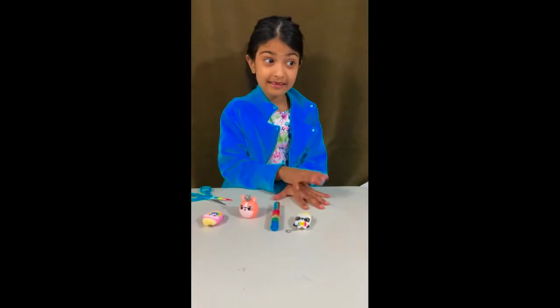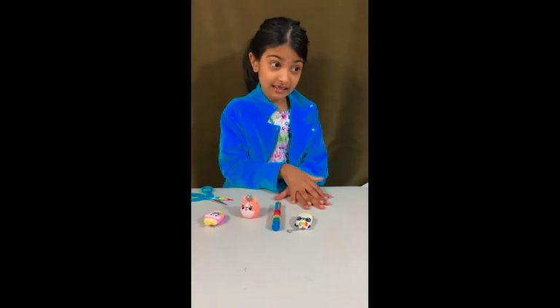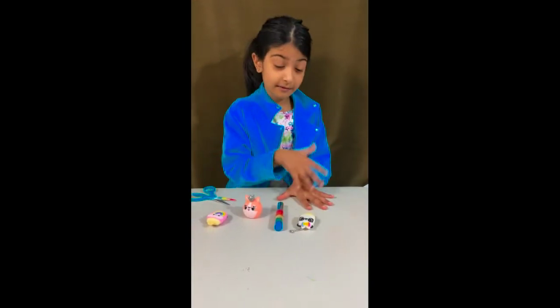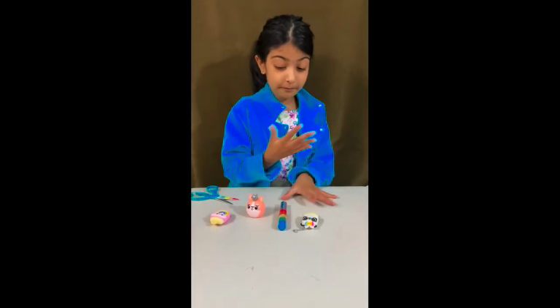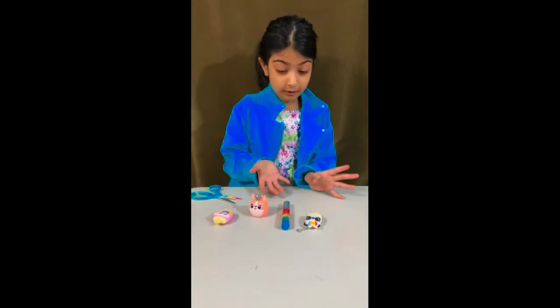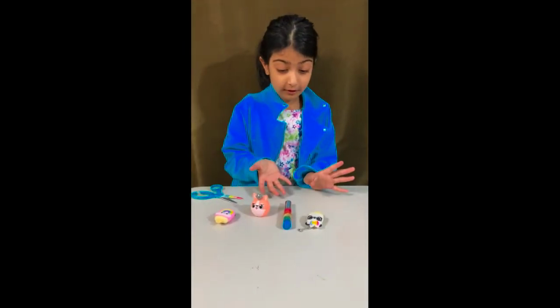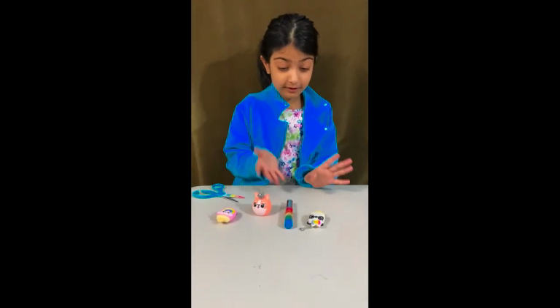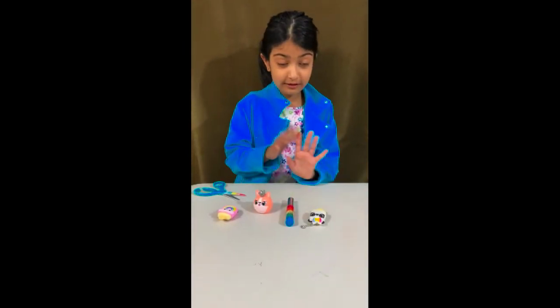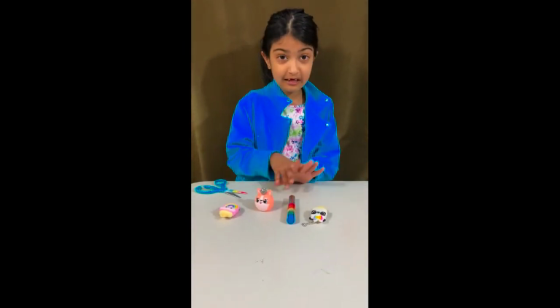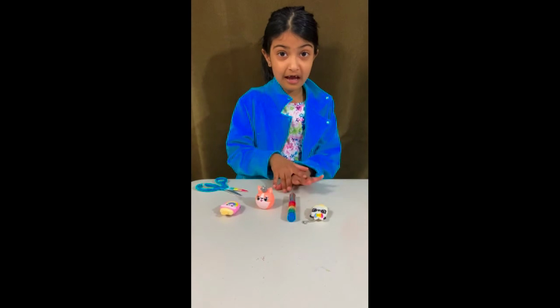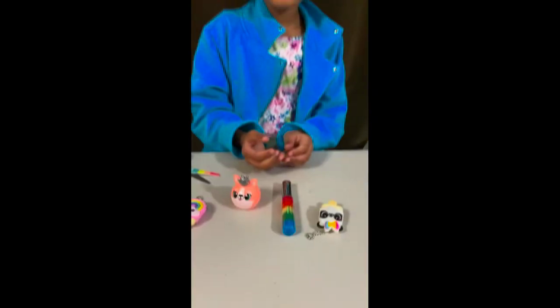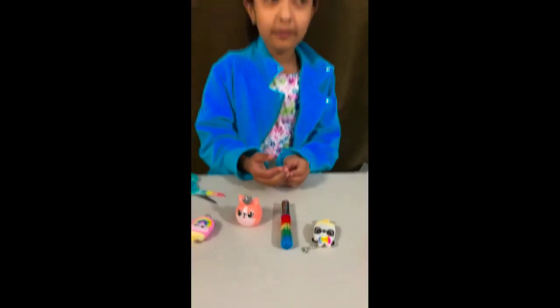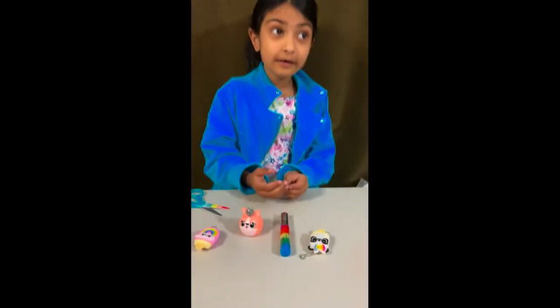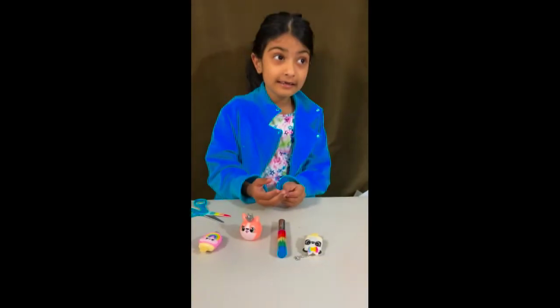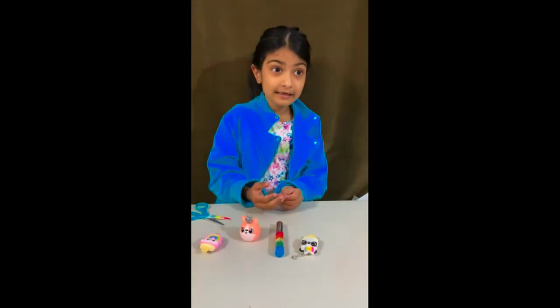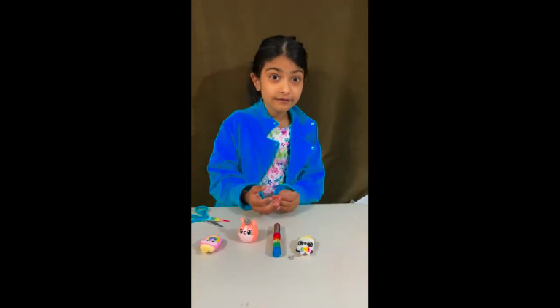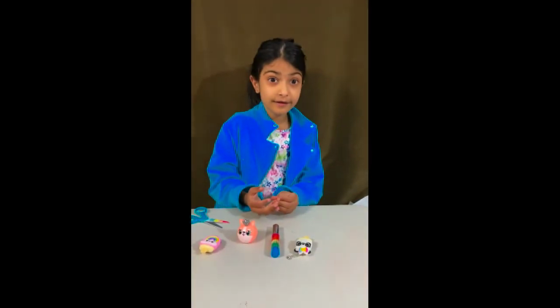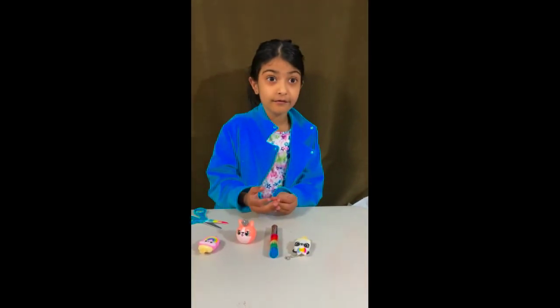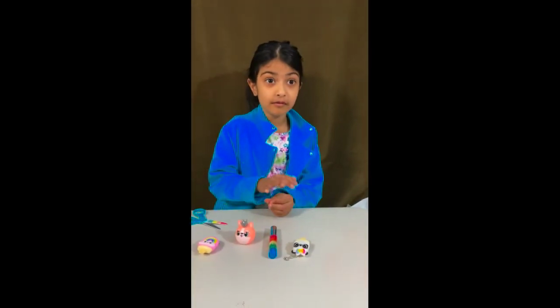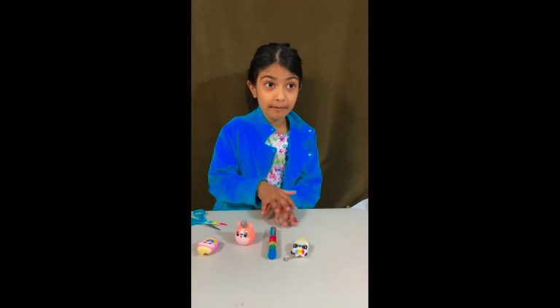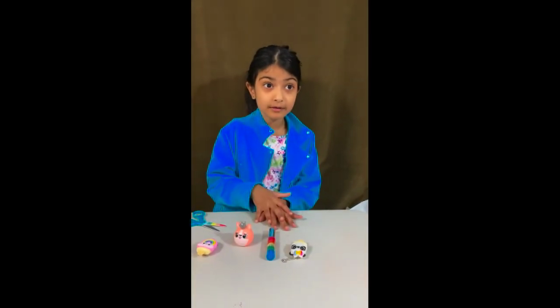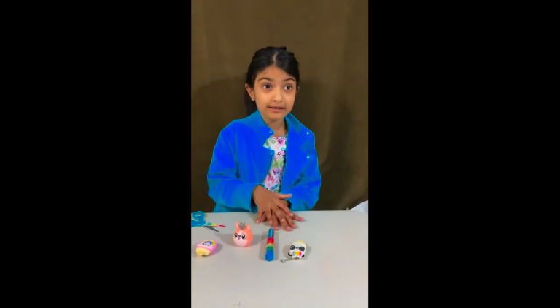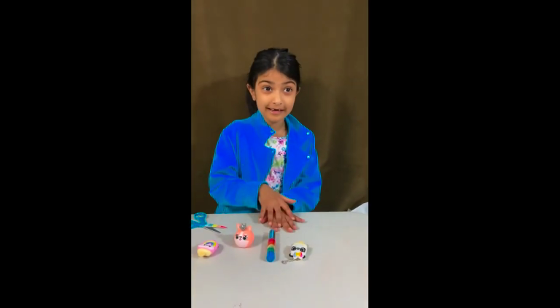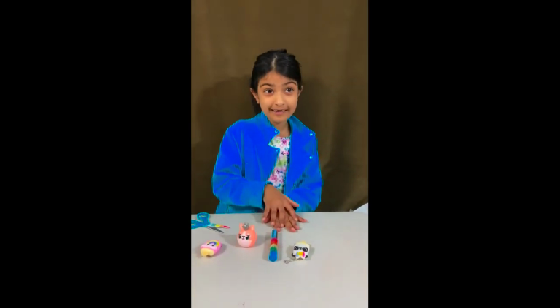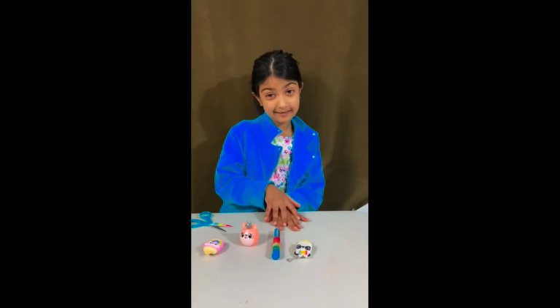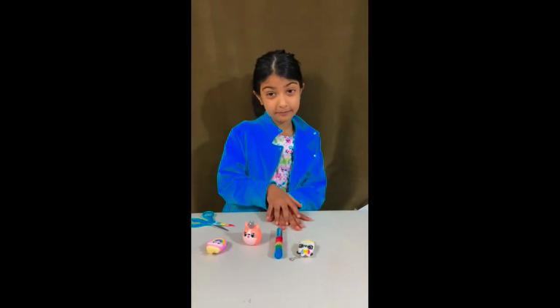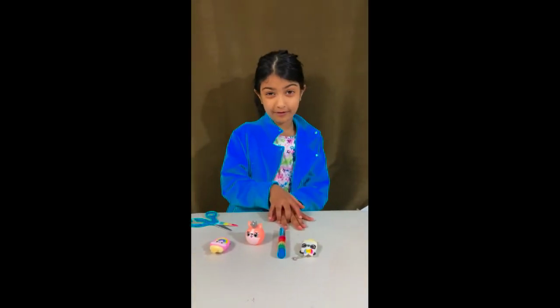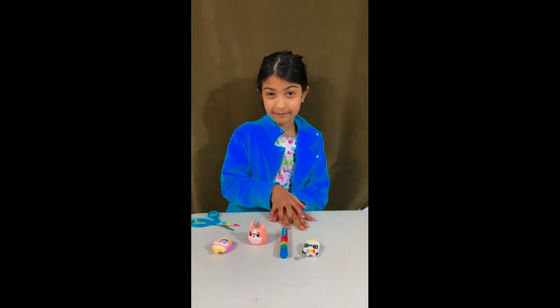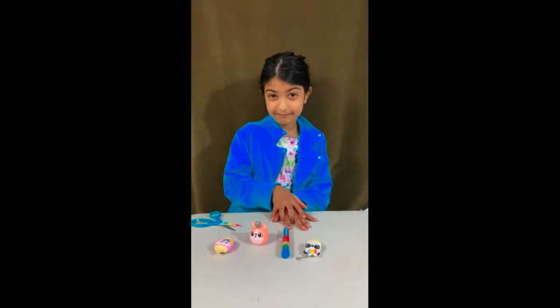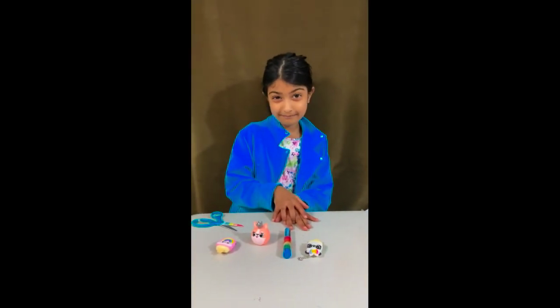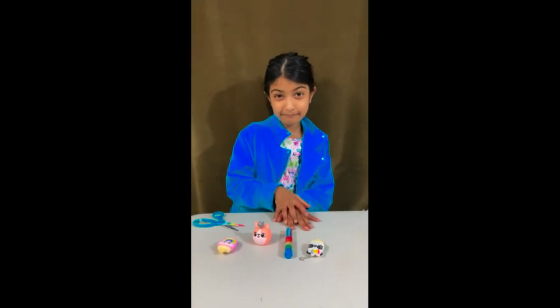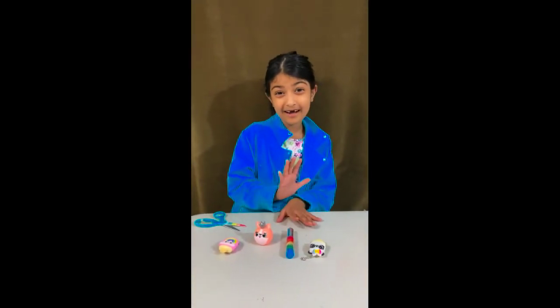And then this one's super cute too. That's my lip glosses! I hope you guys like this video. Remember to like and subscribe. Bye!